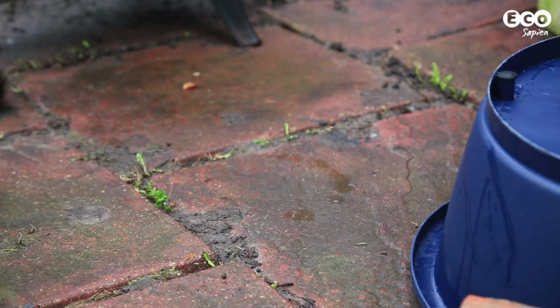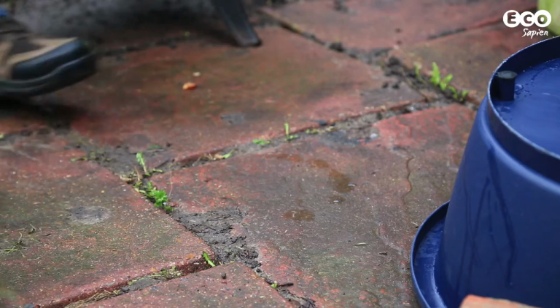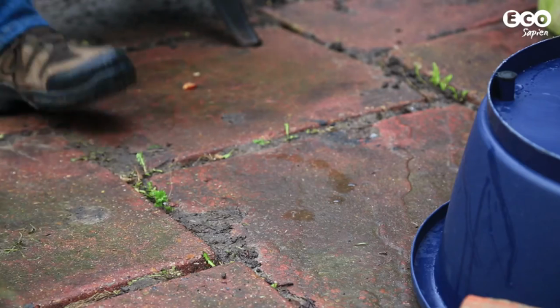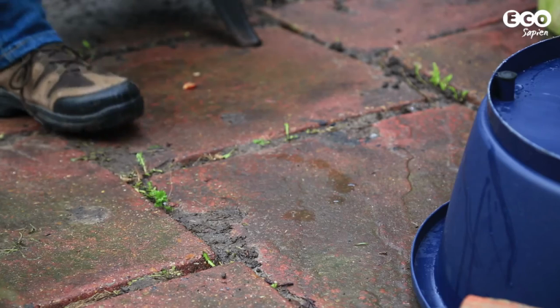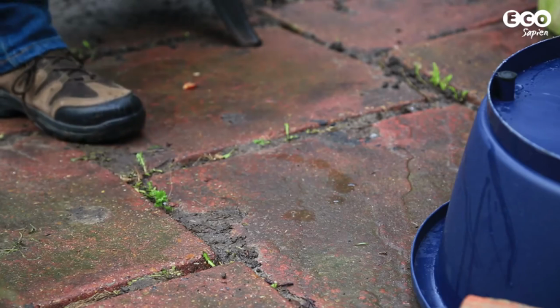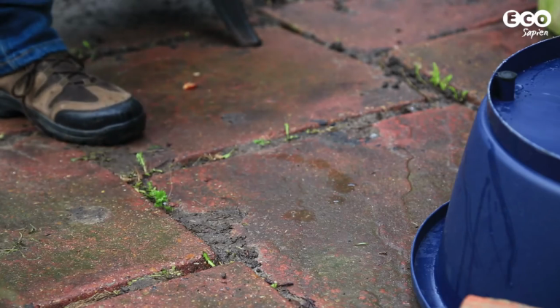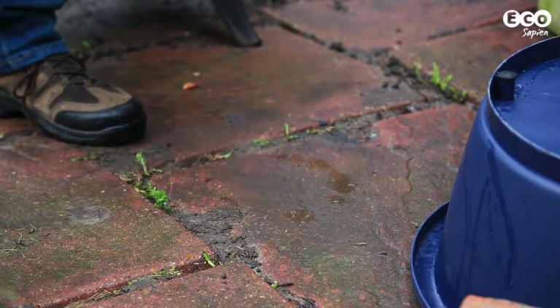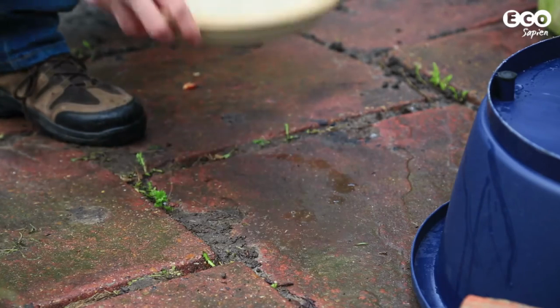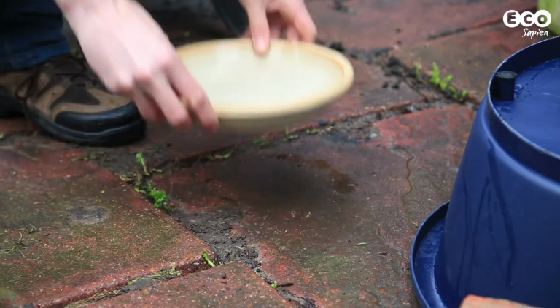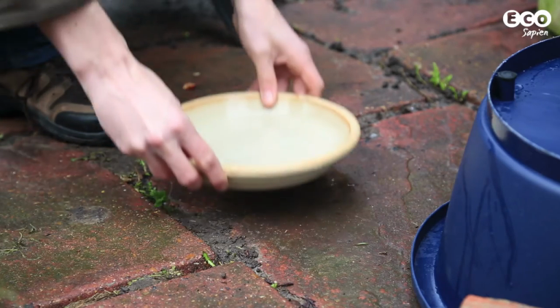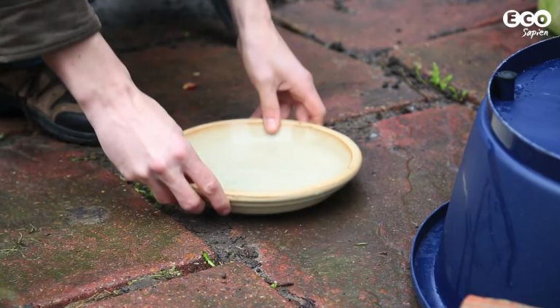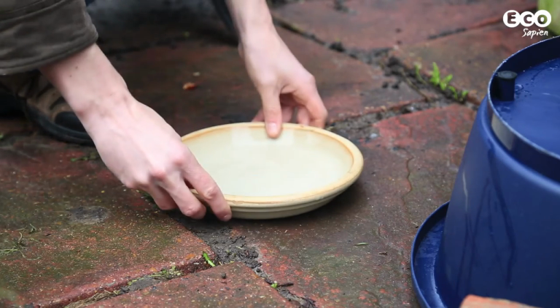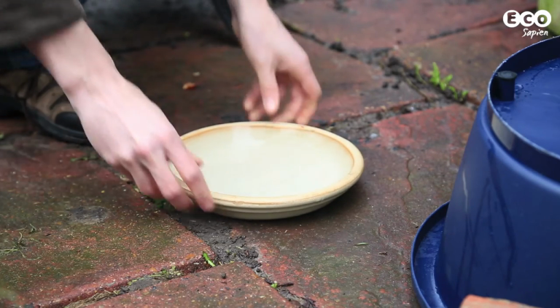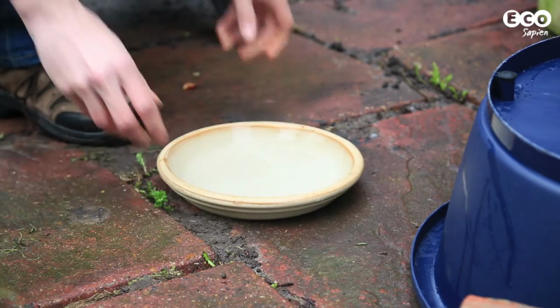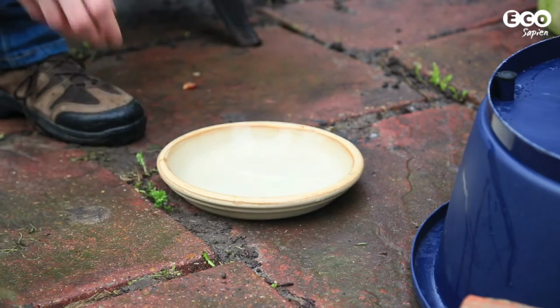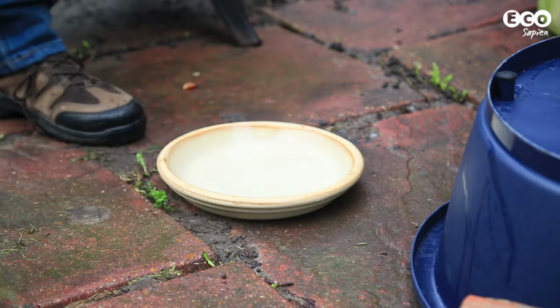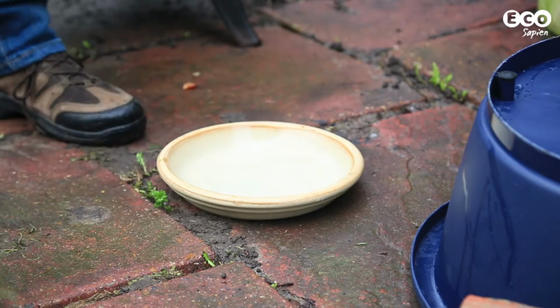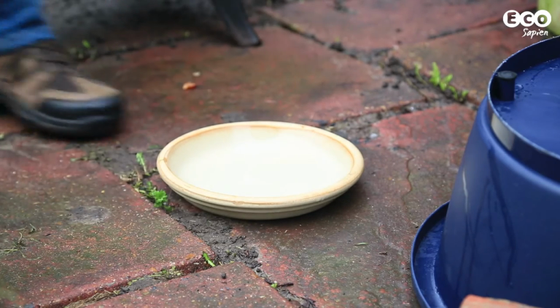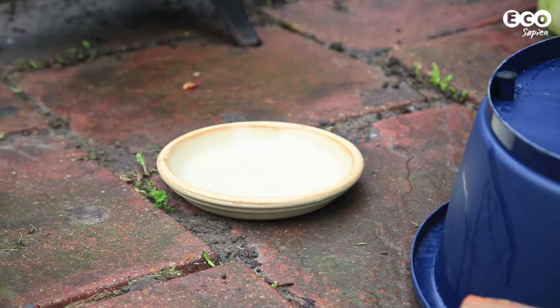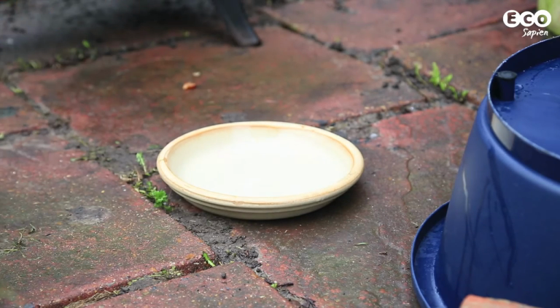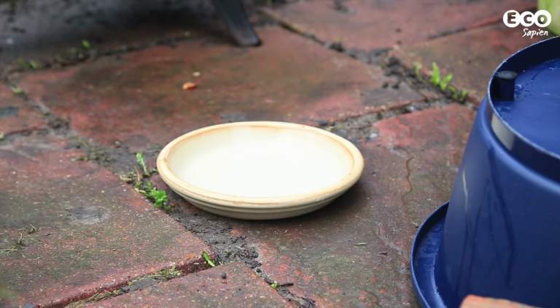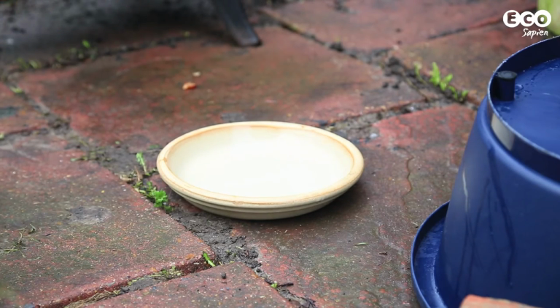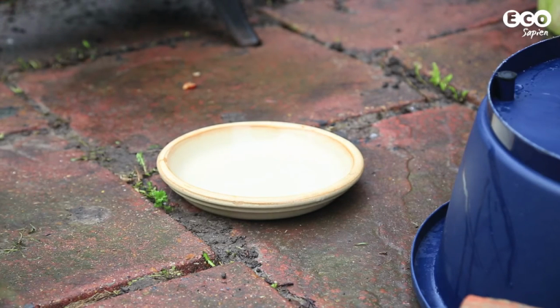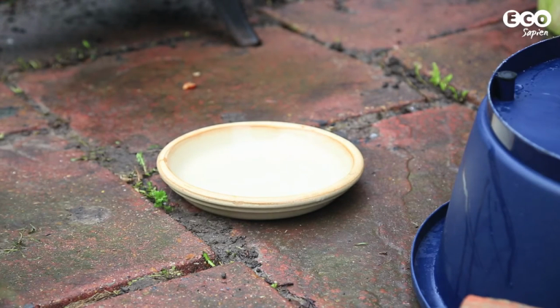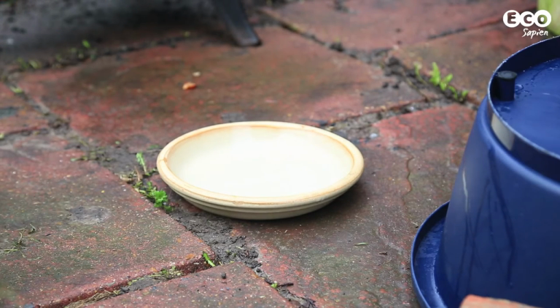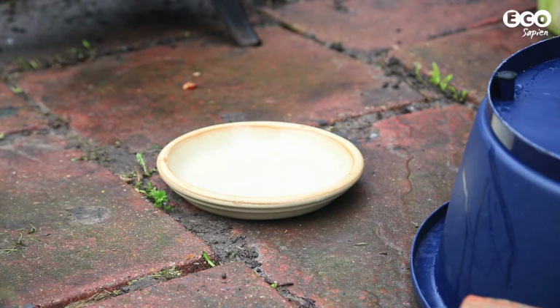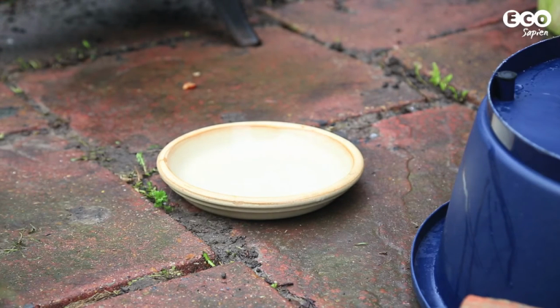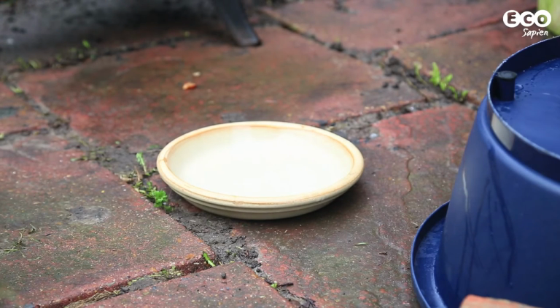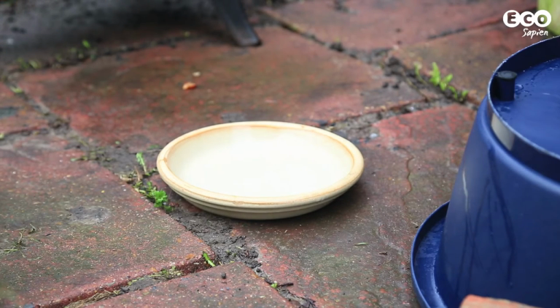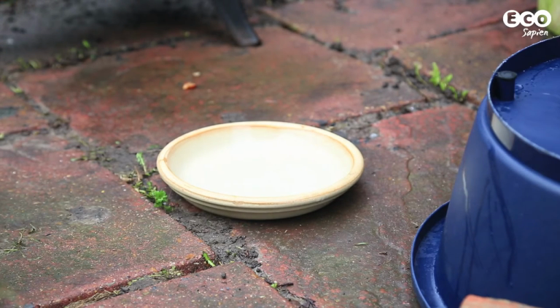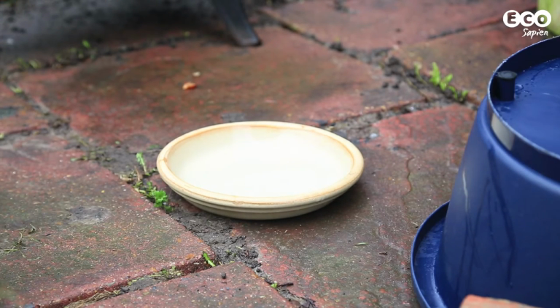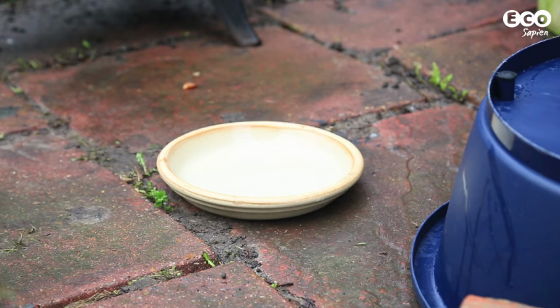Nearby you should put out the shallow heavy dish filled with water to give hedgehogs a drink.